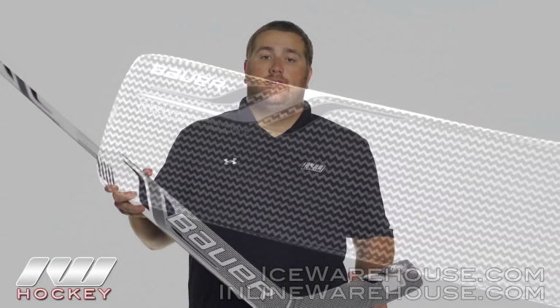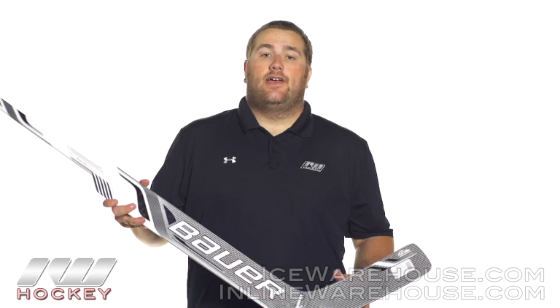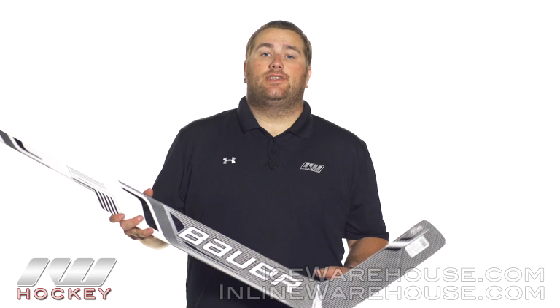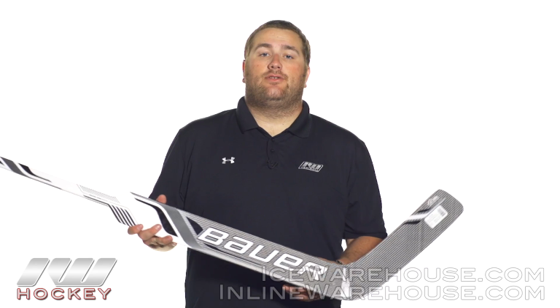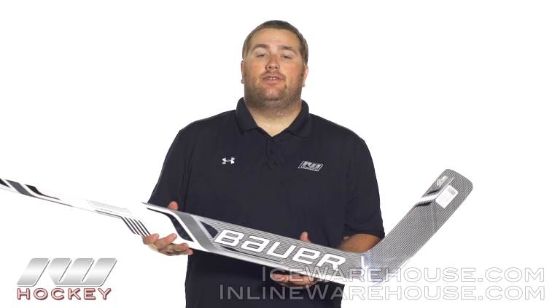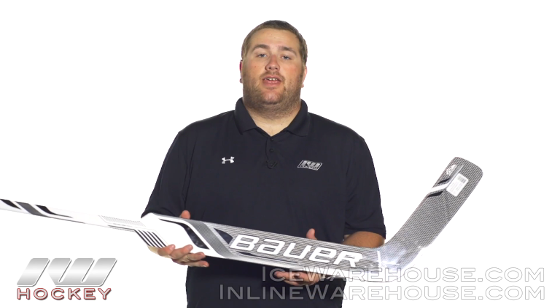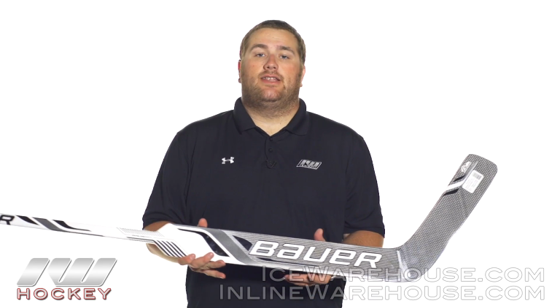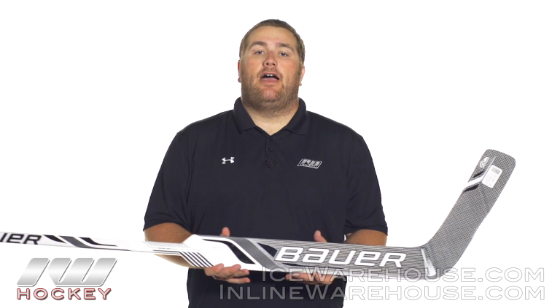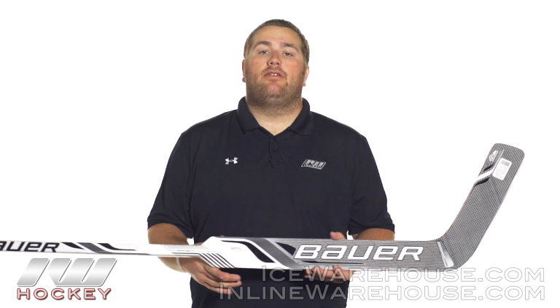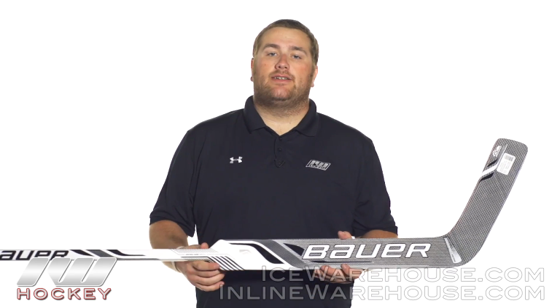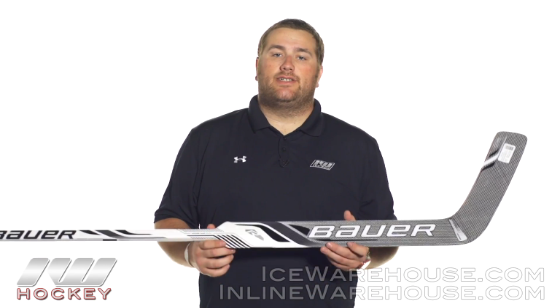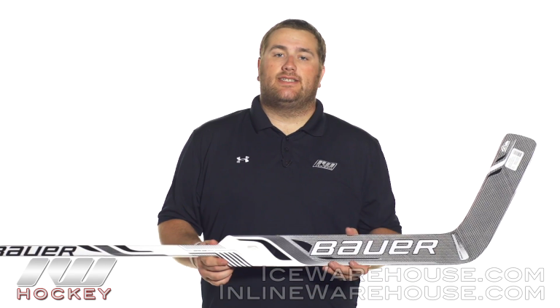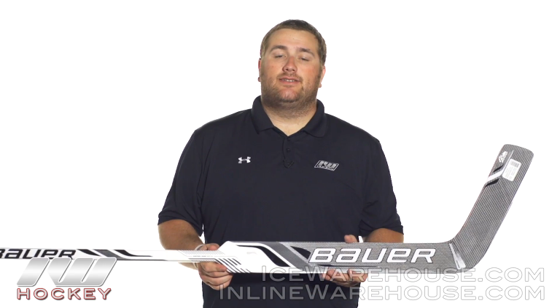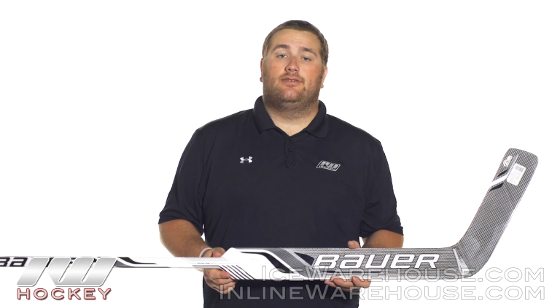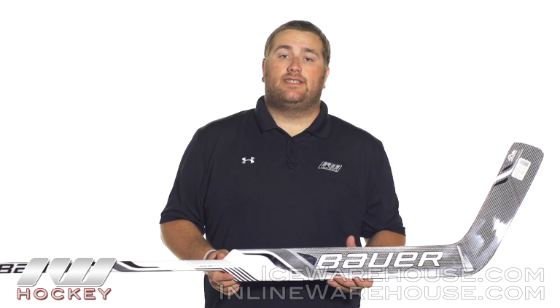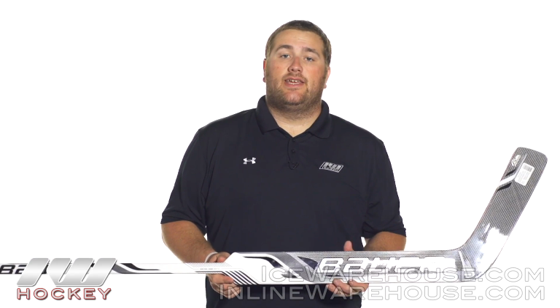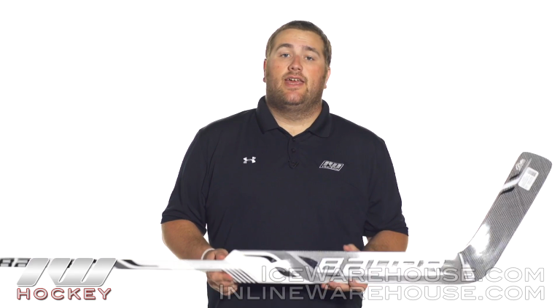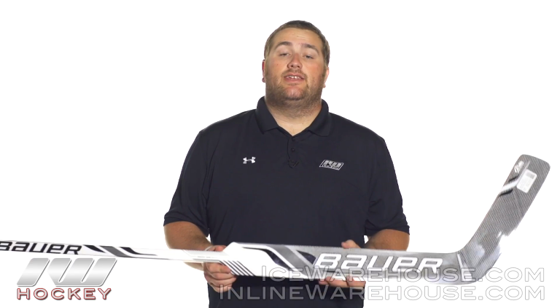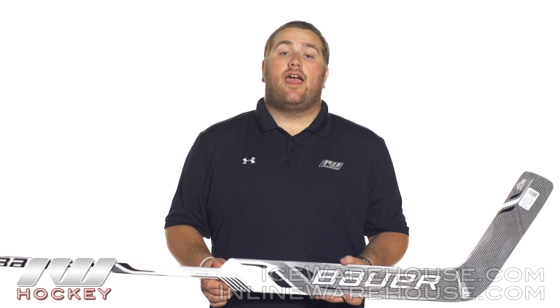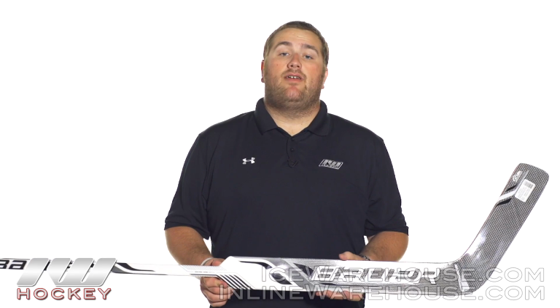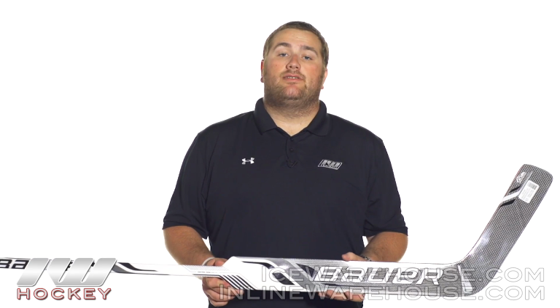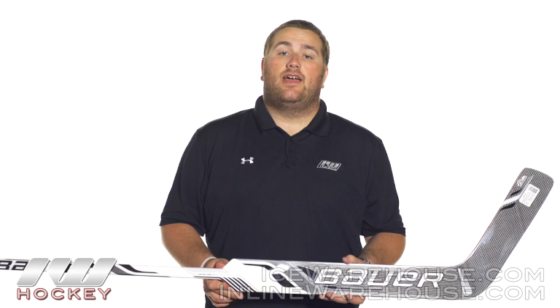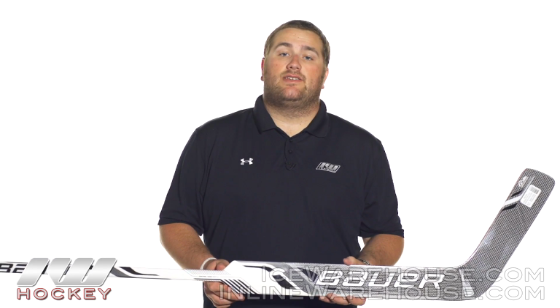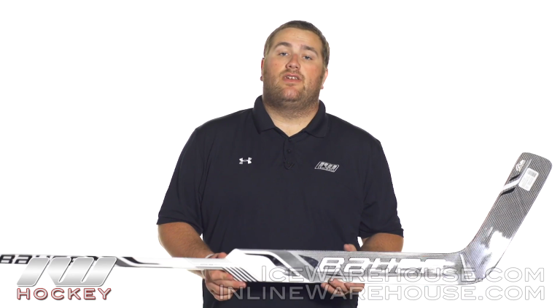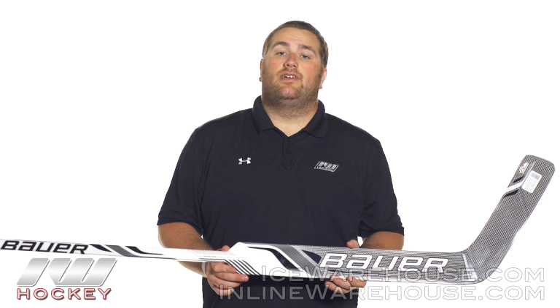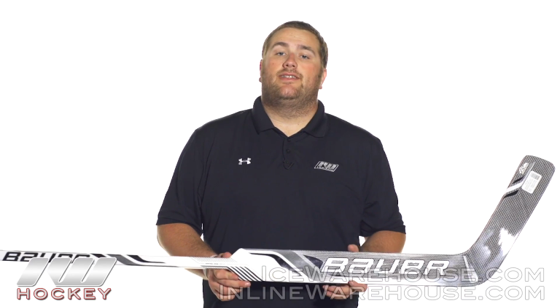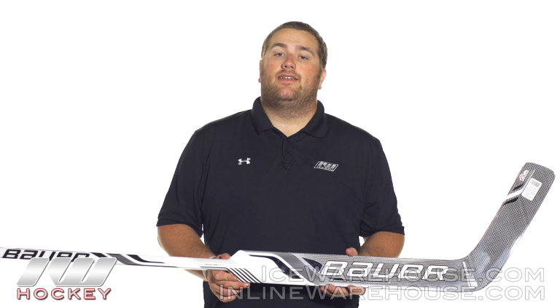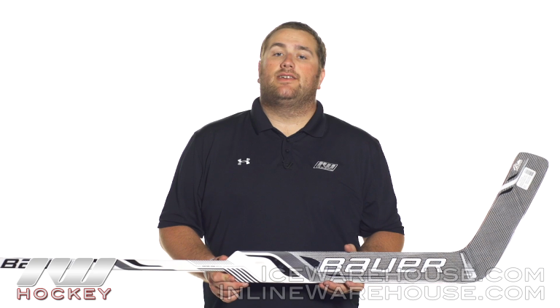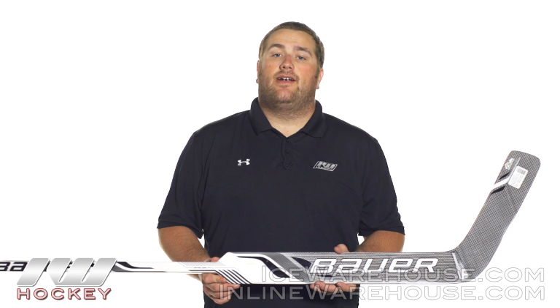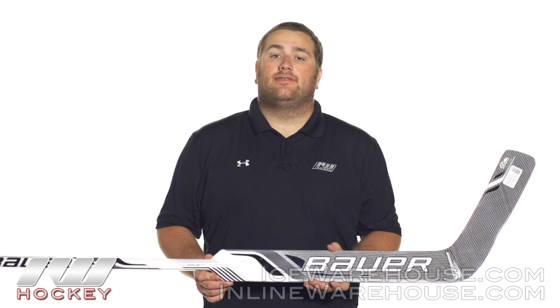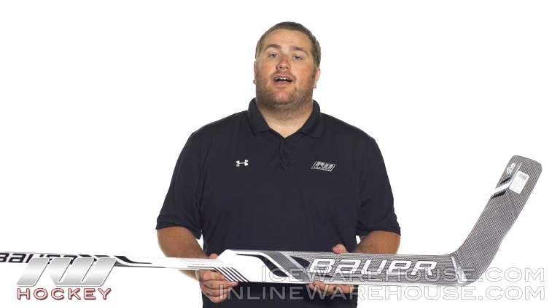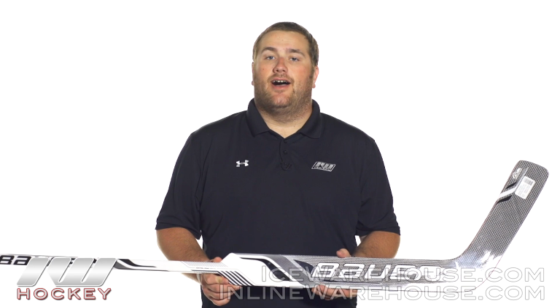So that was just a quick look here at the Bauer Reactor 6000 goalie stick, and the entire Reactor line is available at inlineandicewarehouse.com.